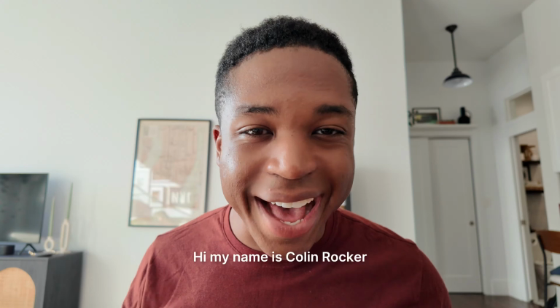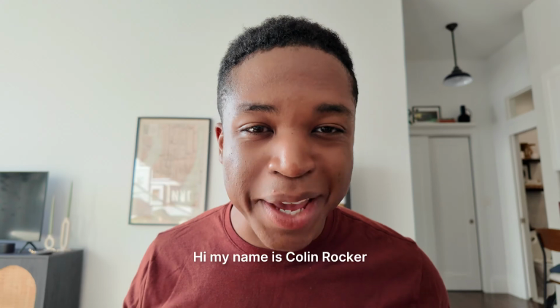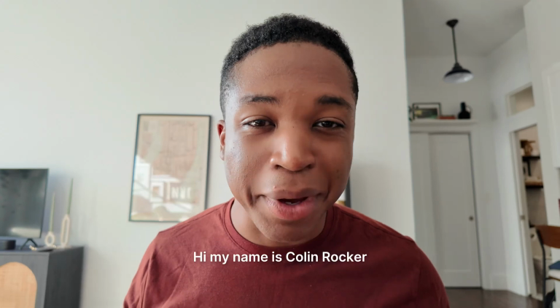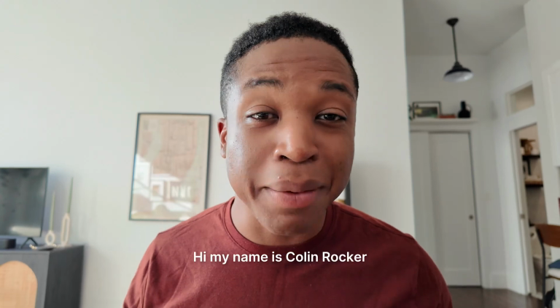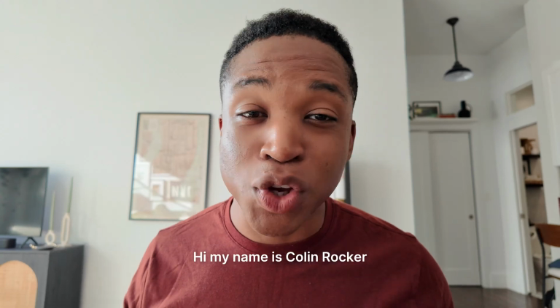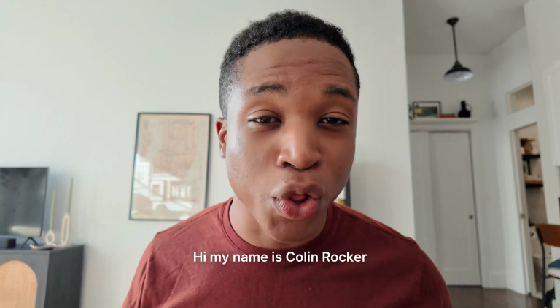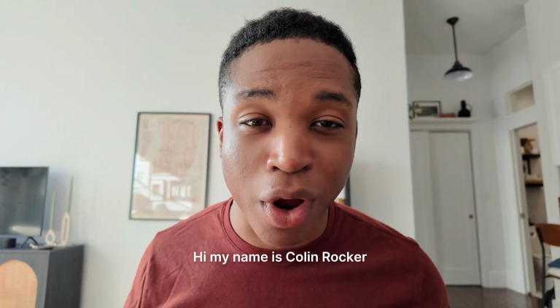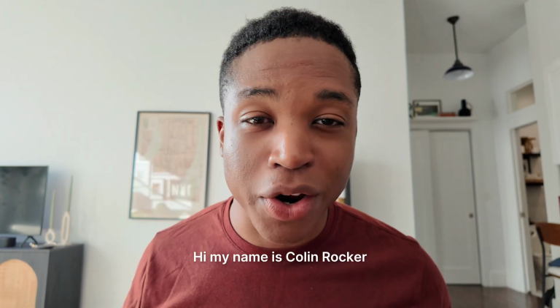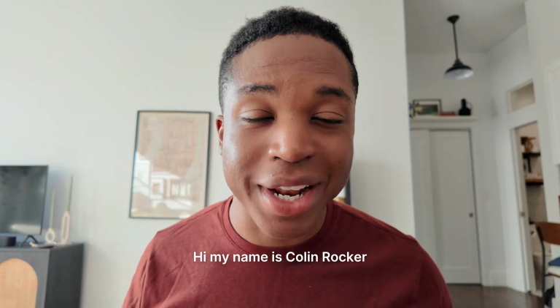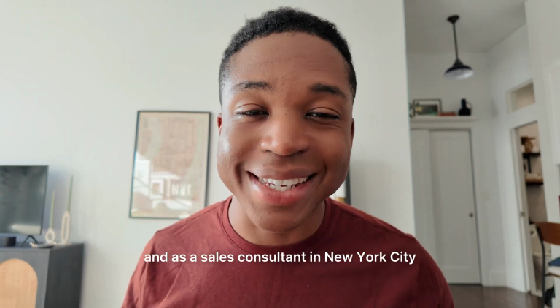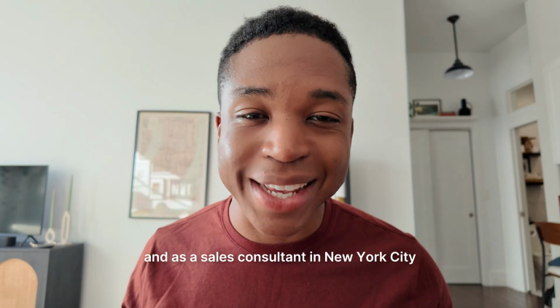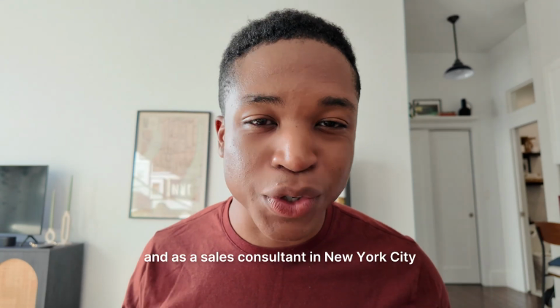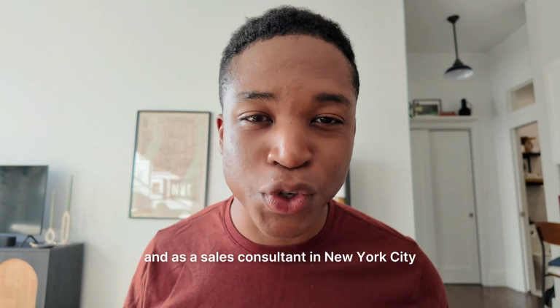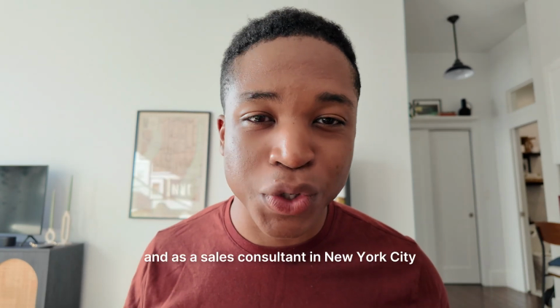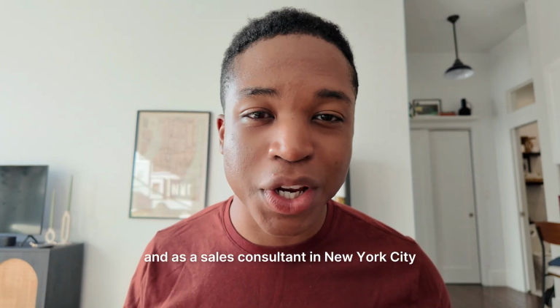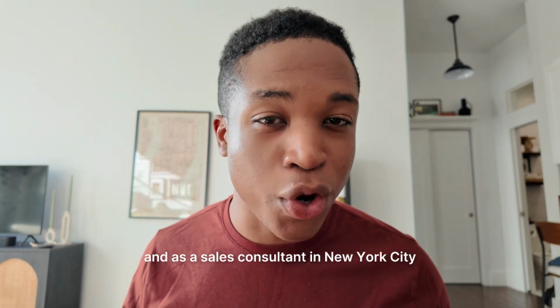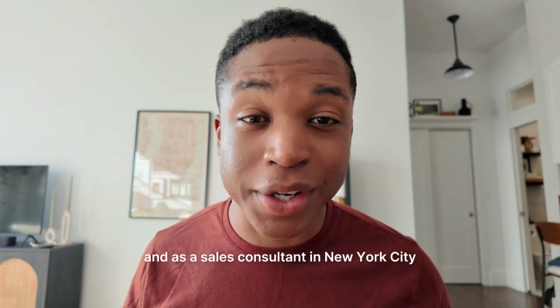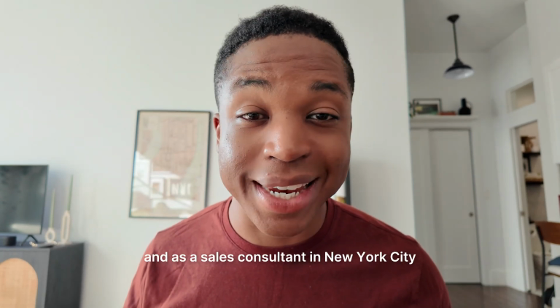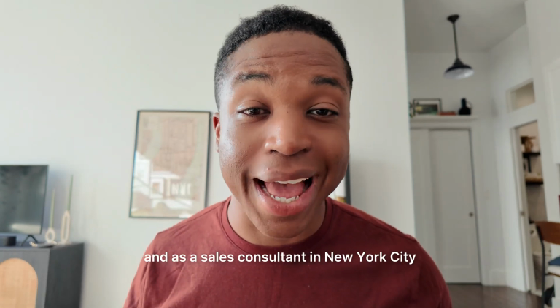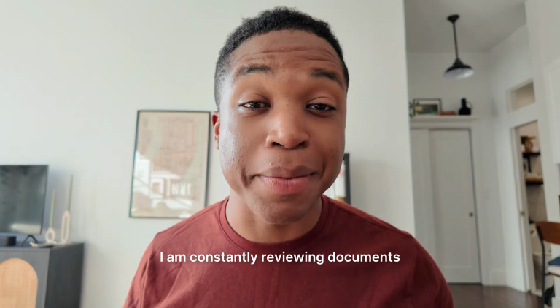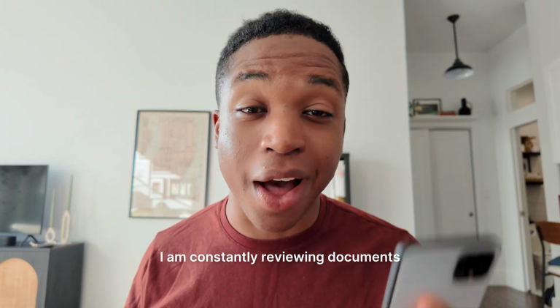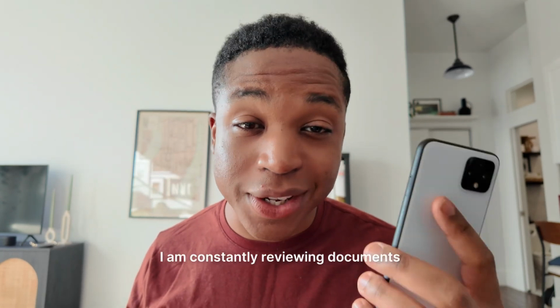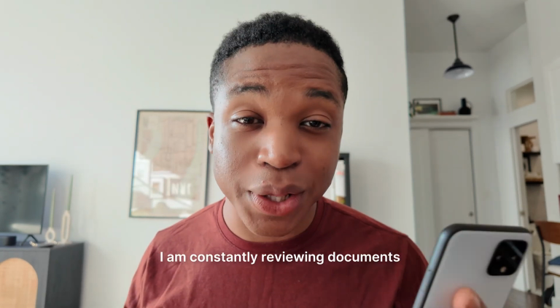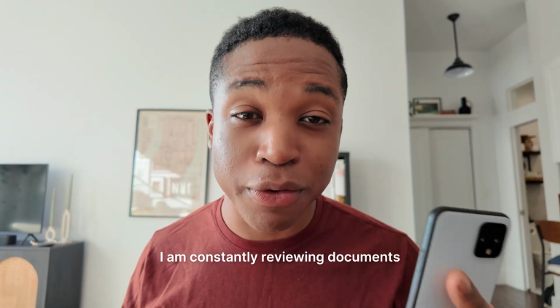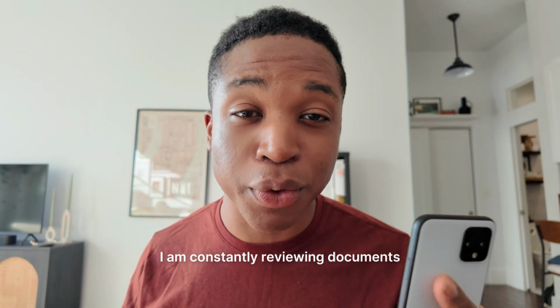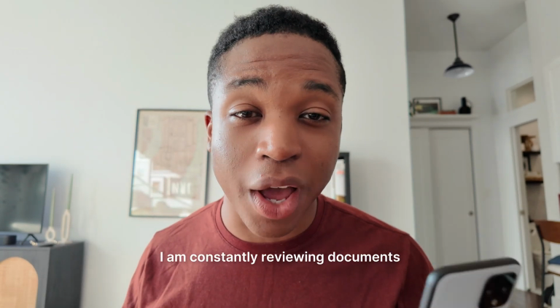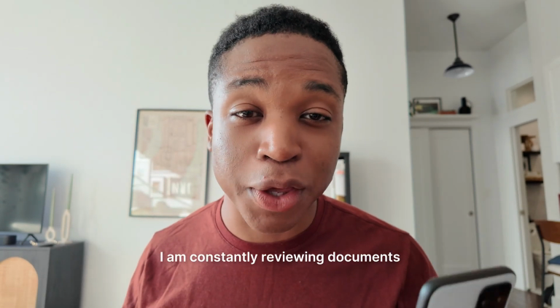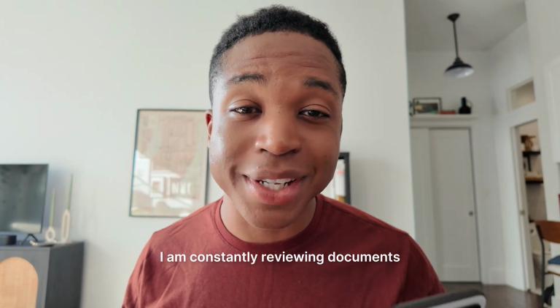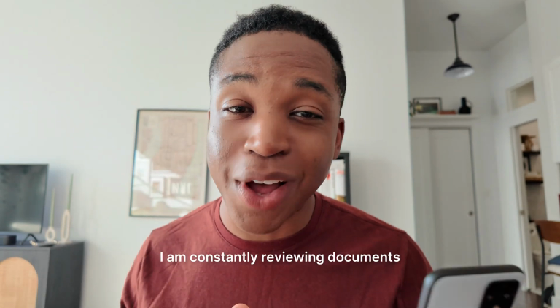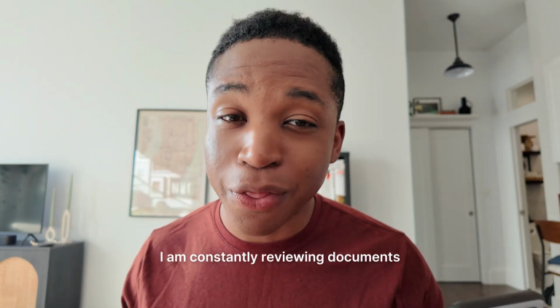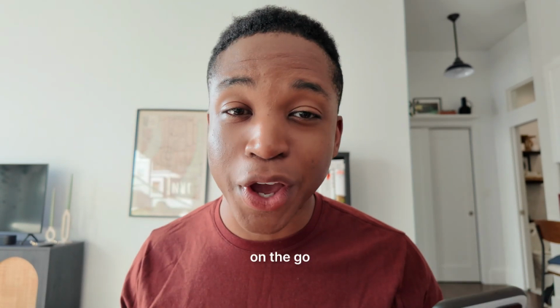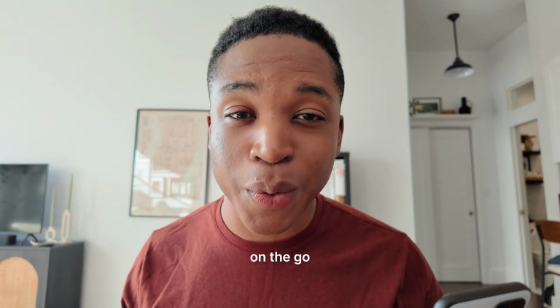Hi, my name is Colin Rocker, and as a sales consultant in New York City, I am constantly reviewing documents on the go.